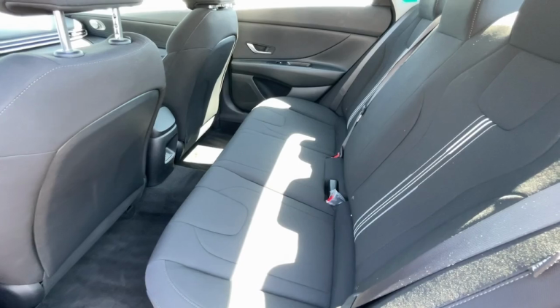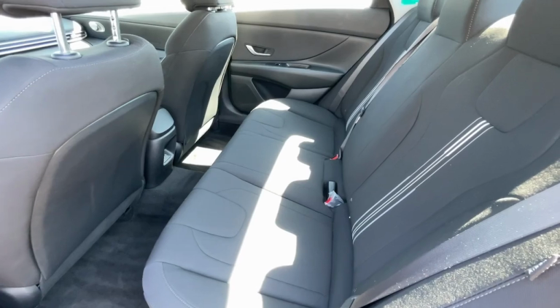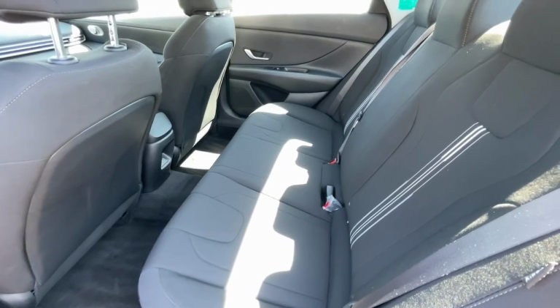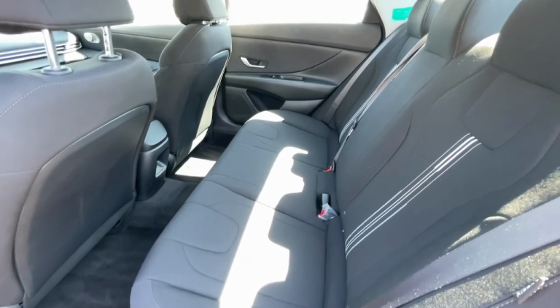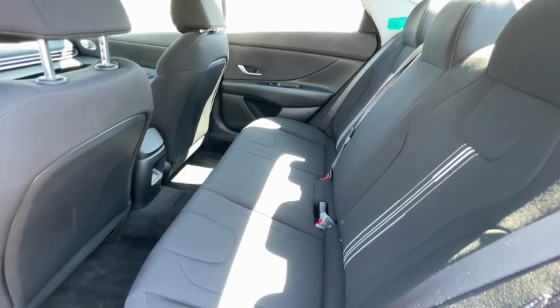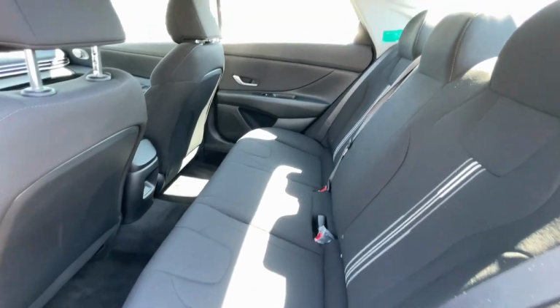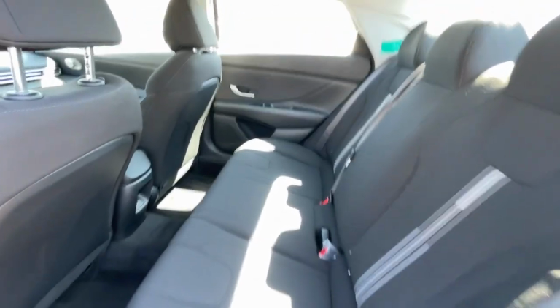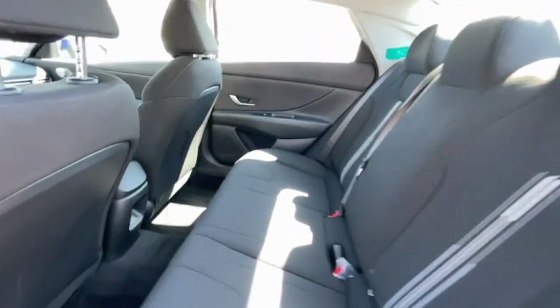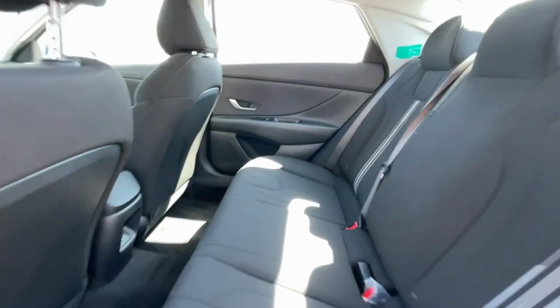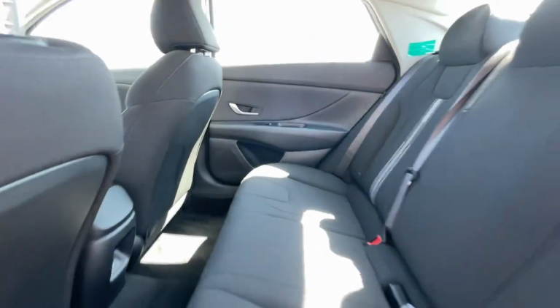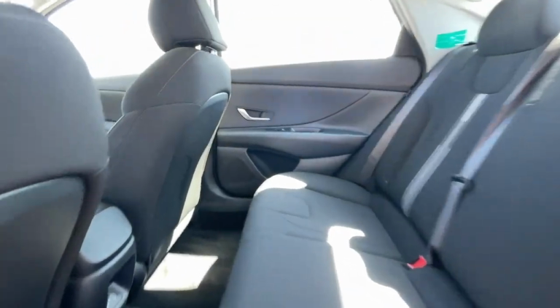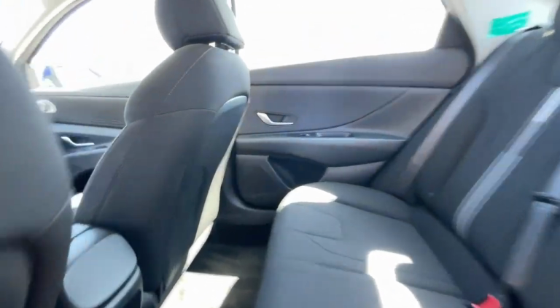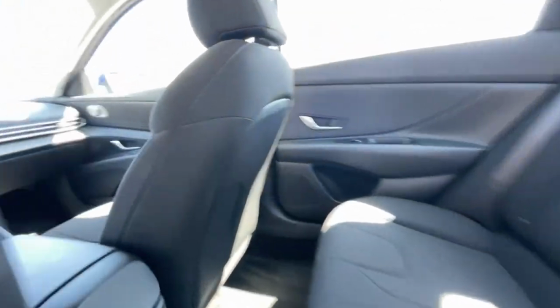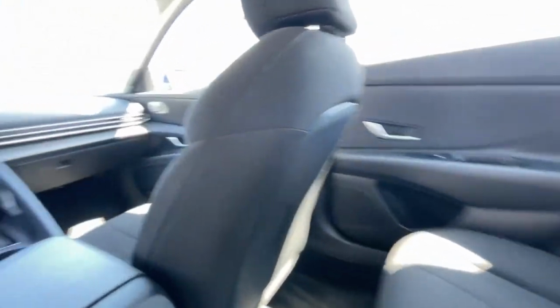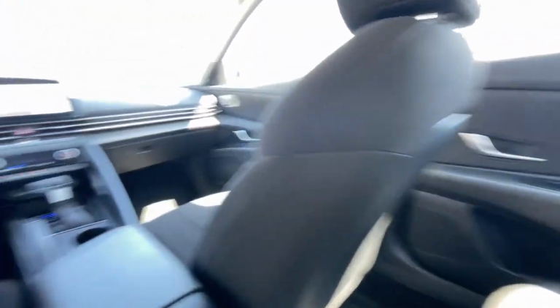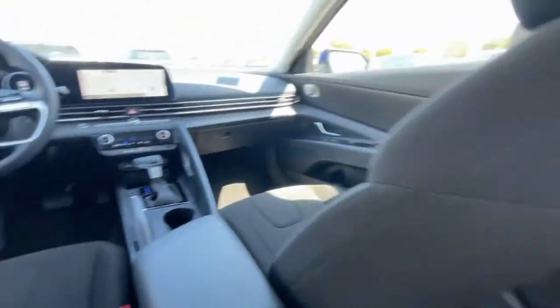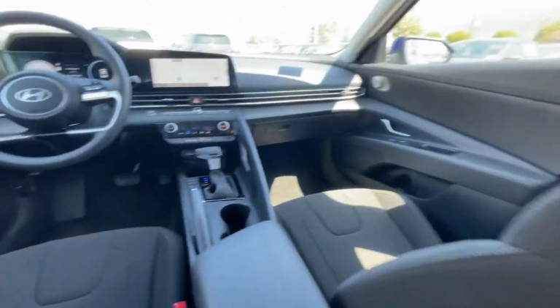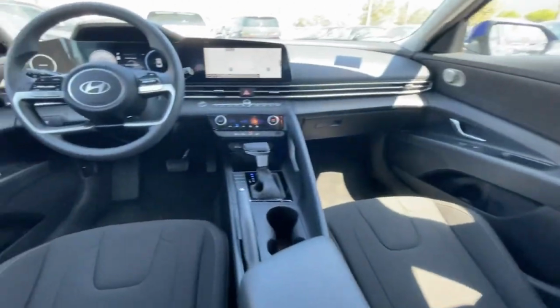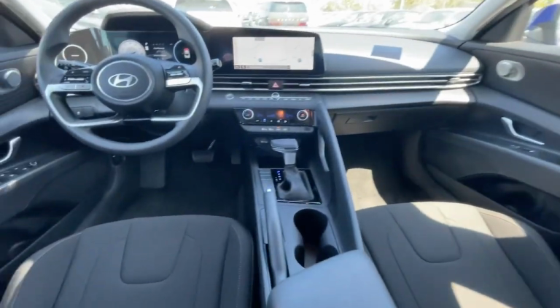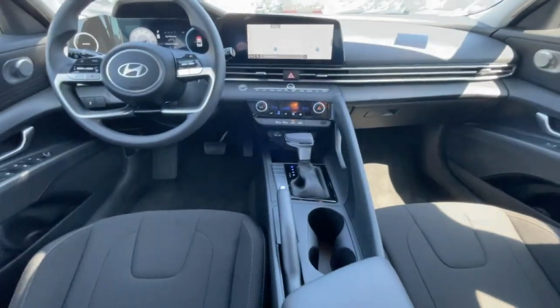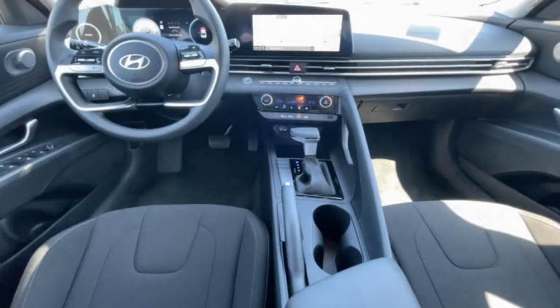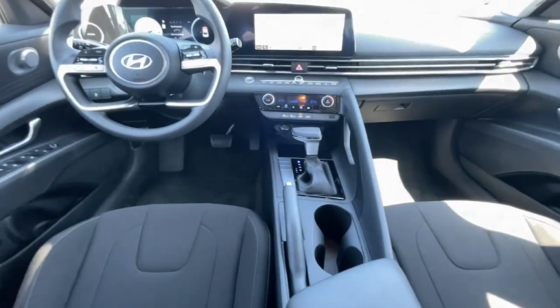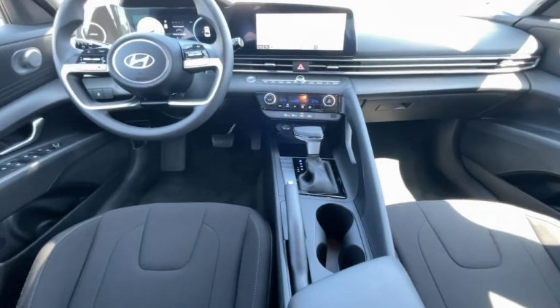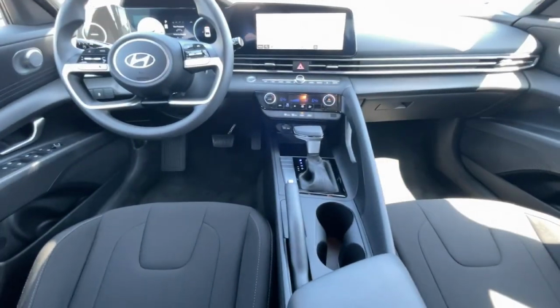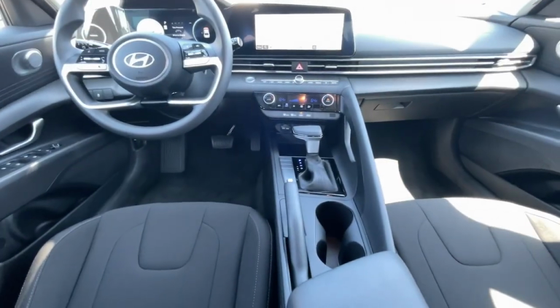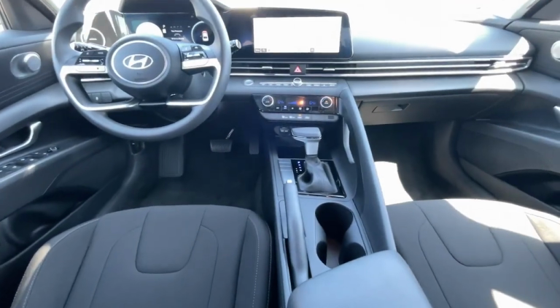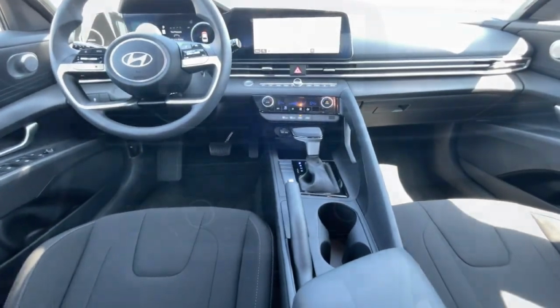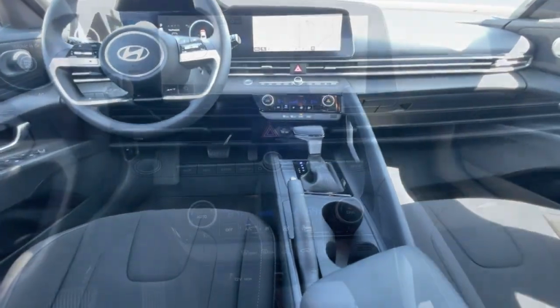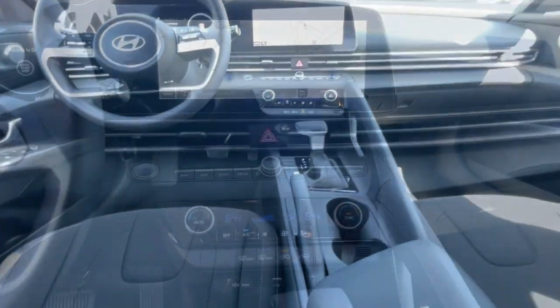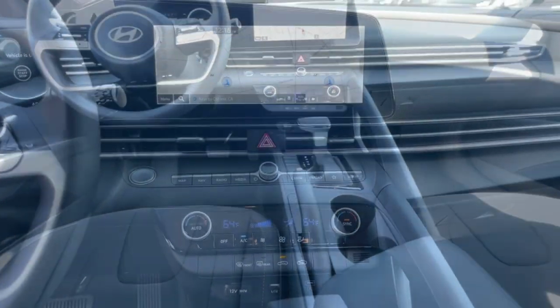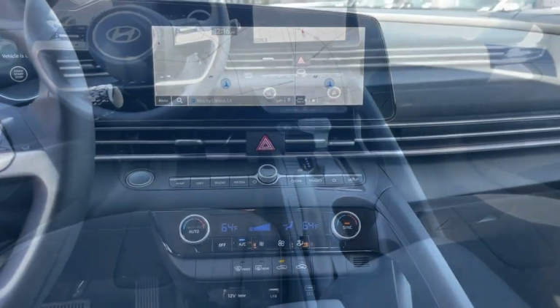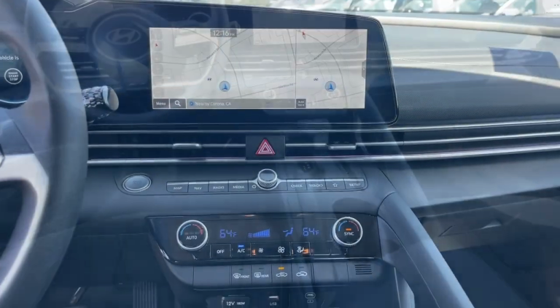Four-cylinder engine, remote engine start, dual zone AC, and alarm.